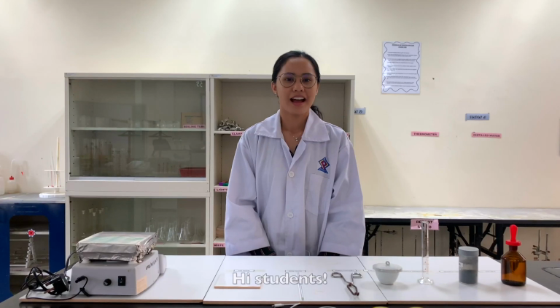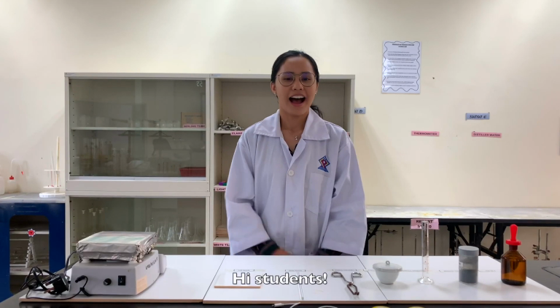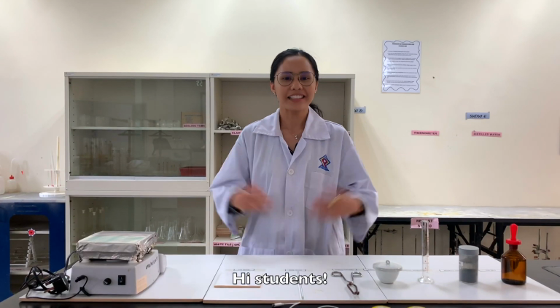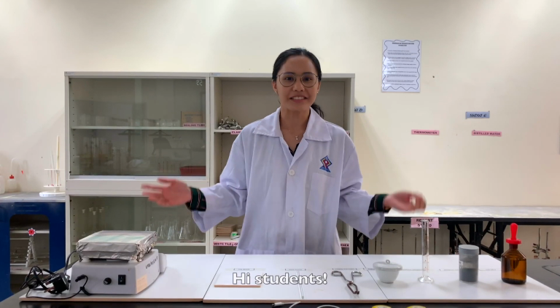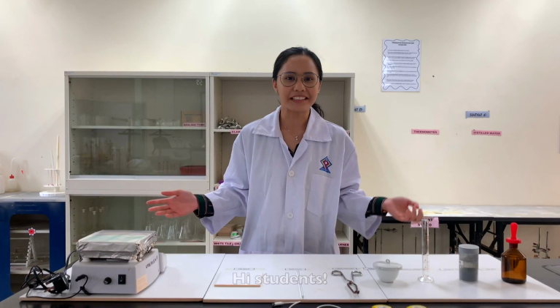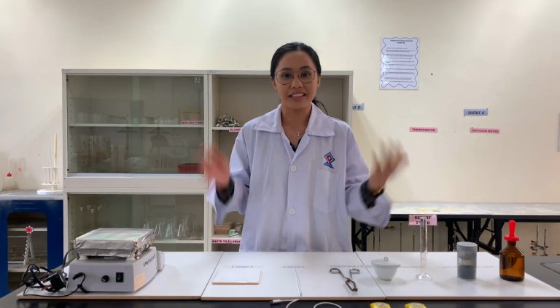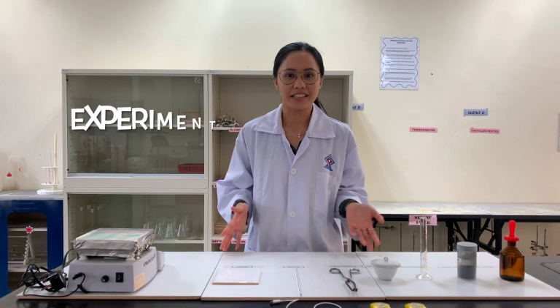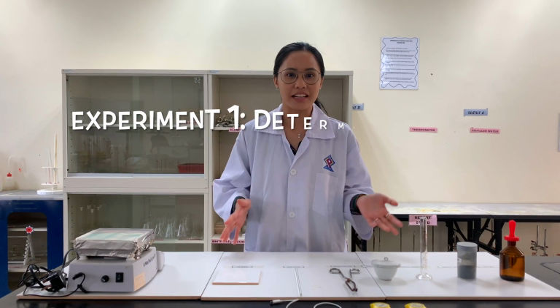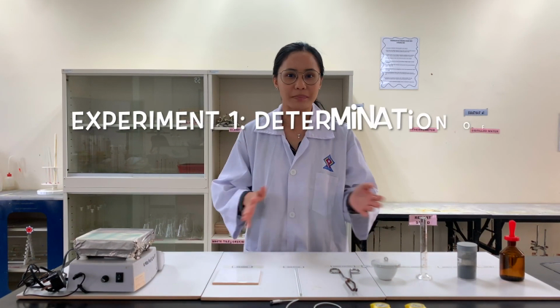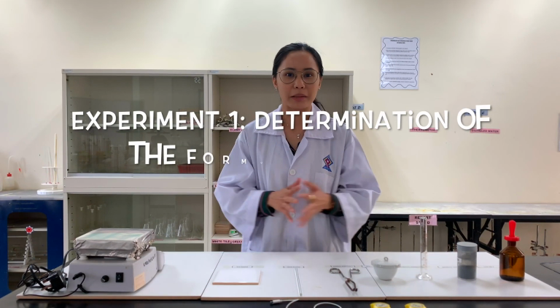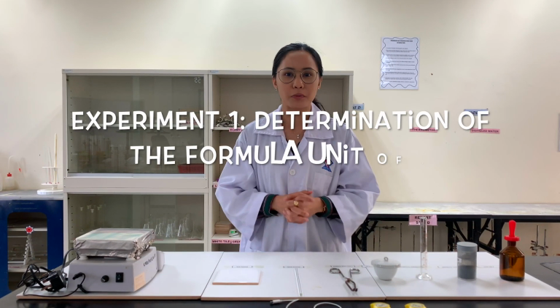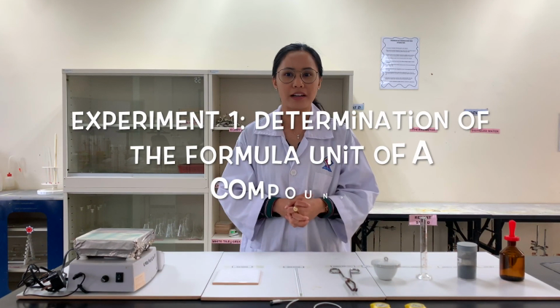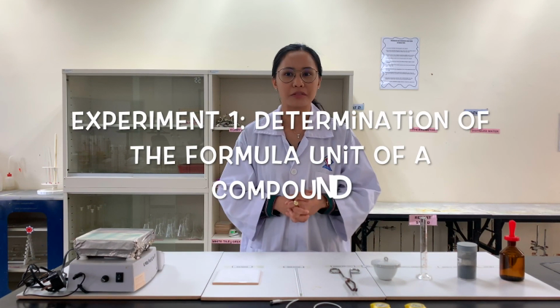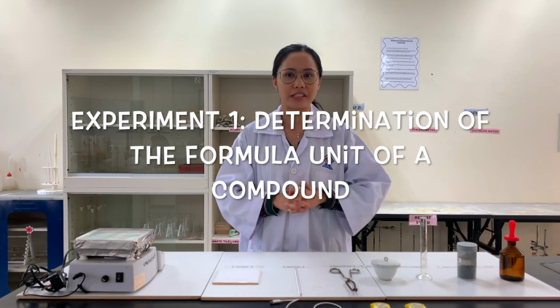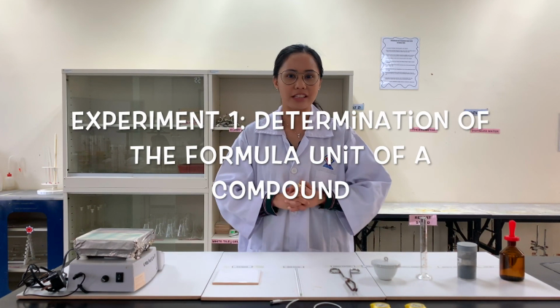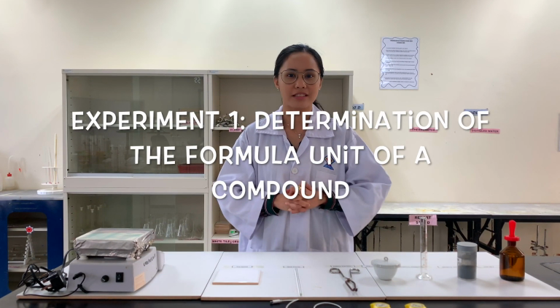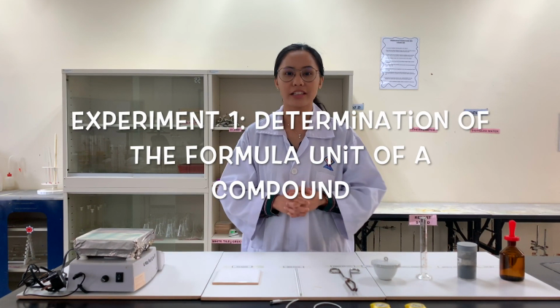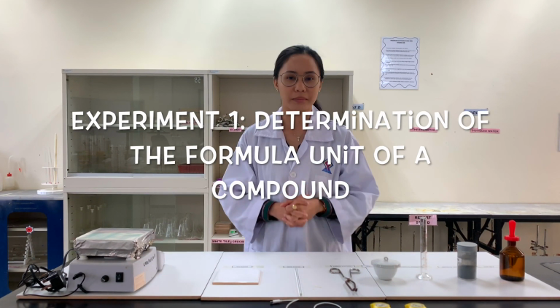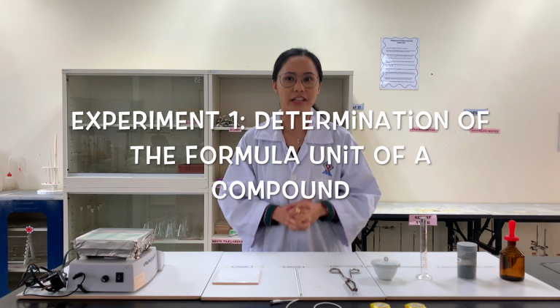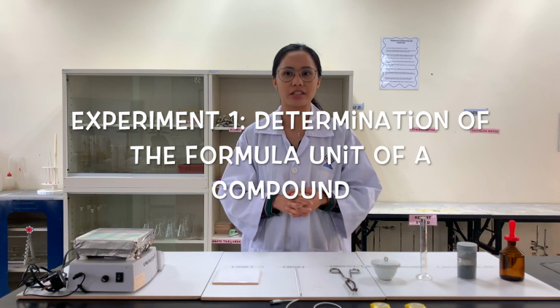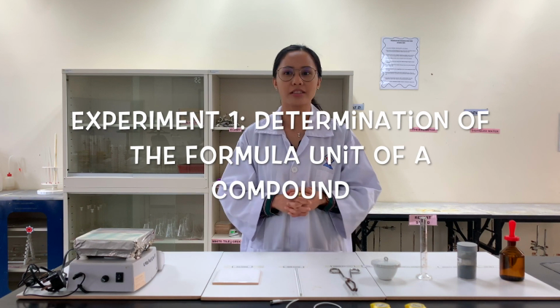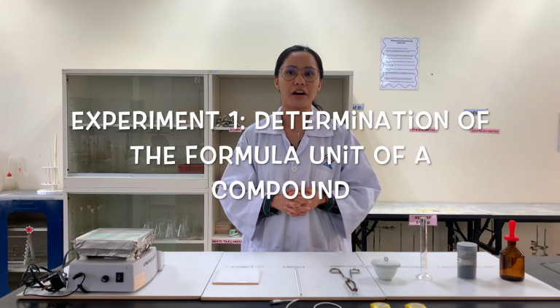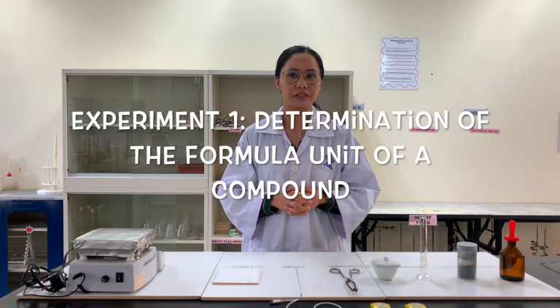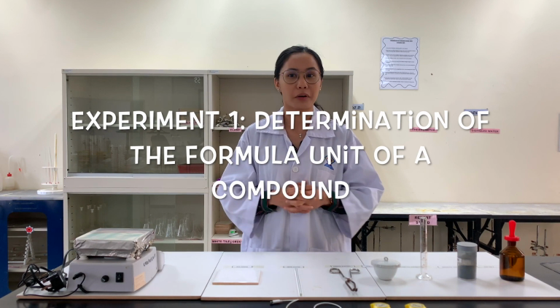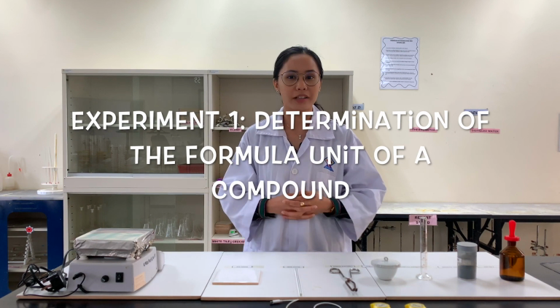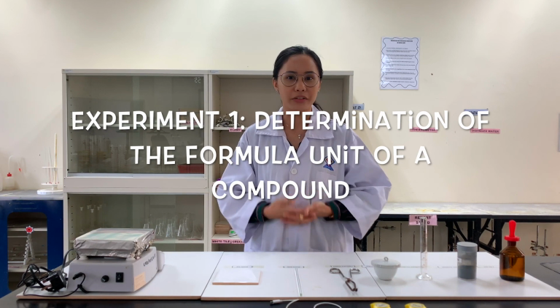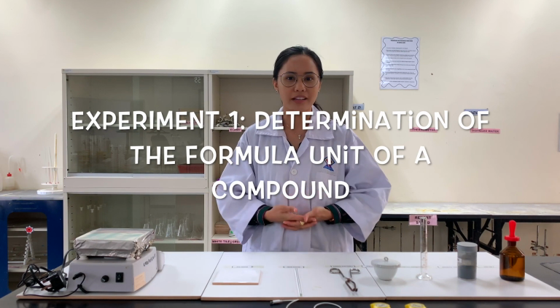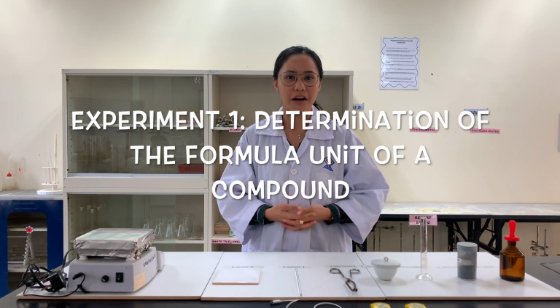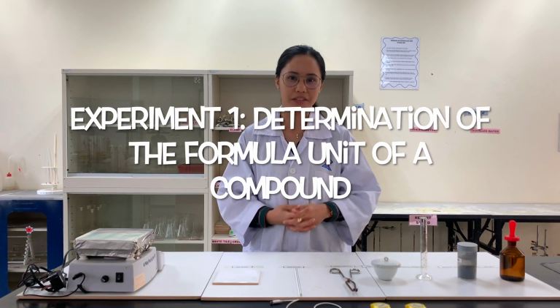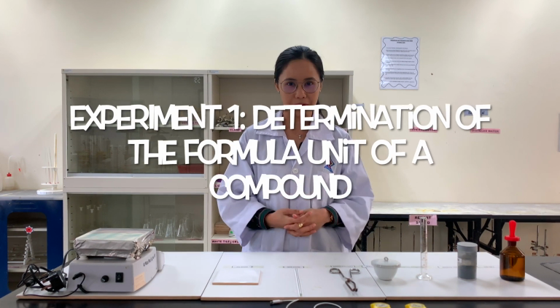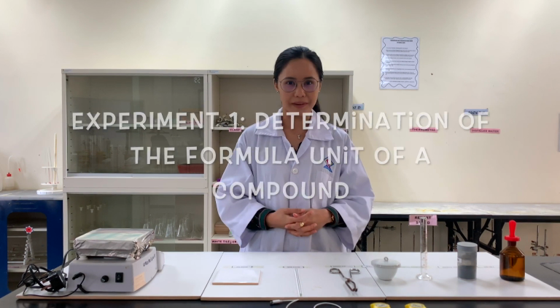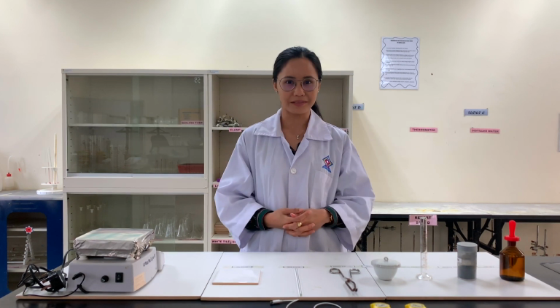Hi students! This is experiment 1, which is the determination of the formula unit of a compound.